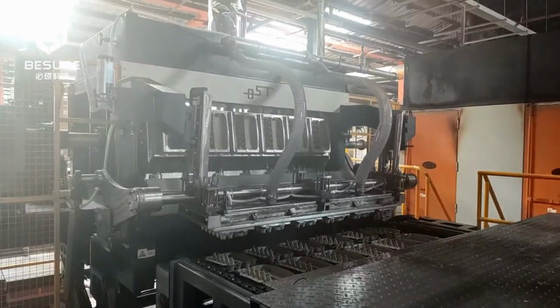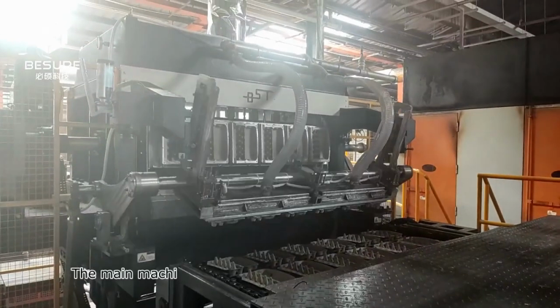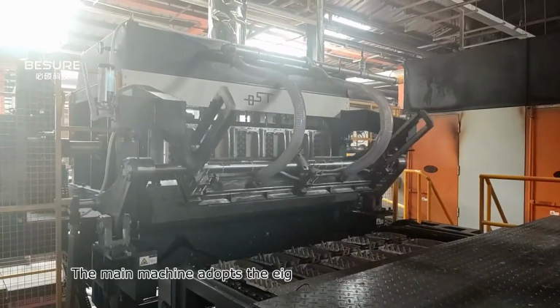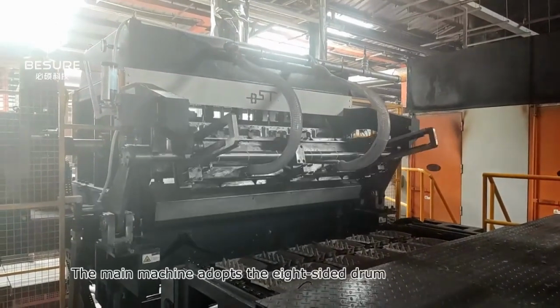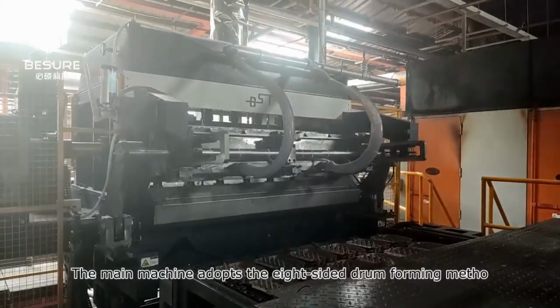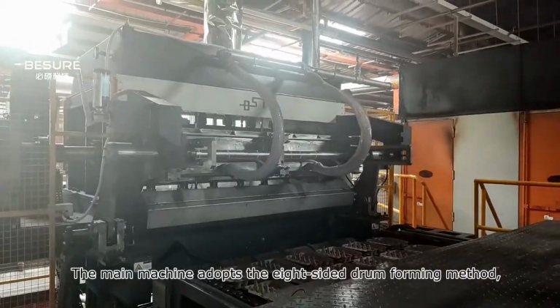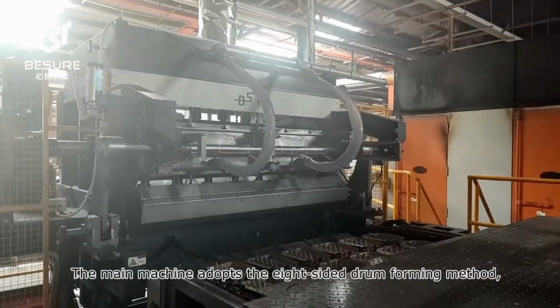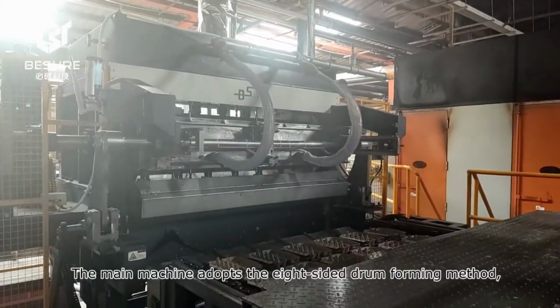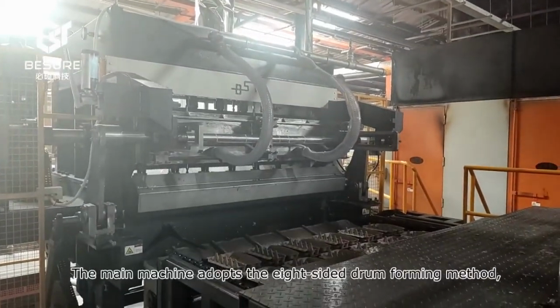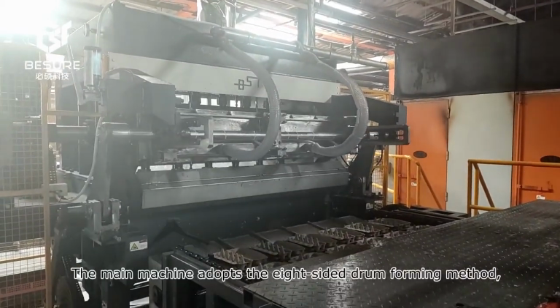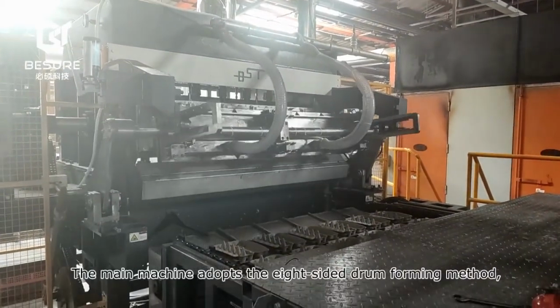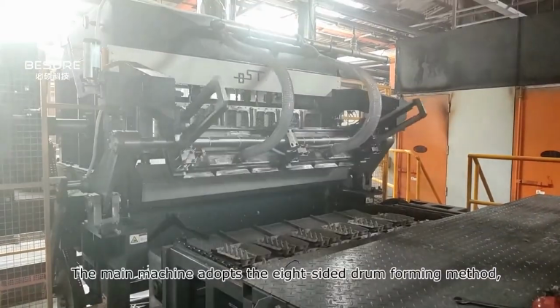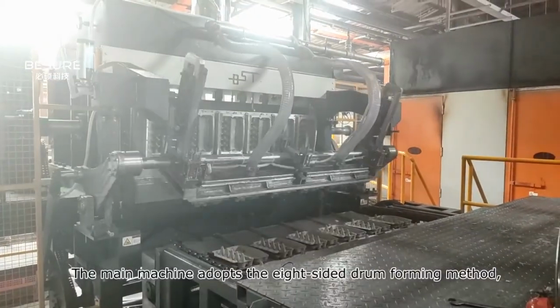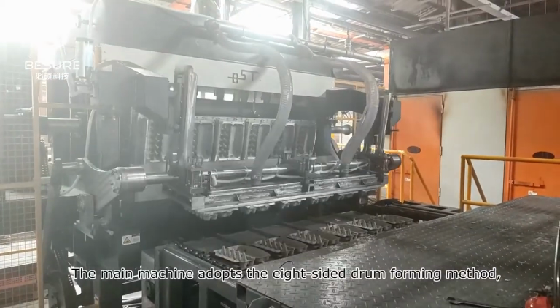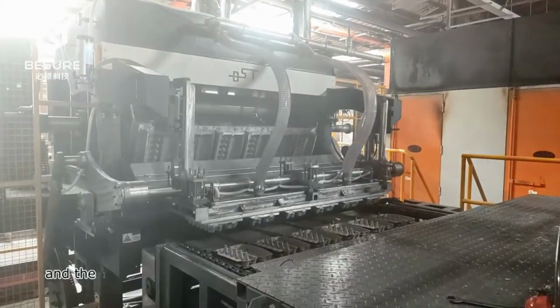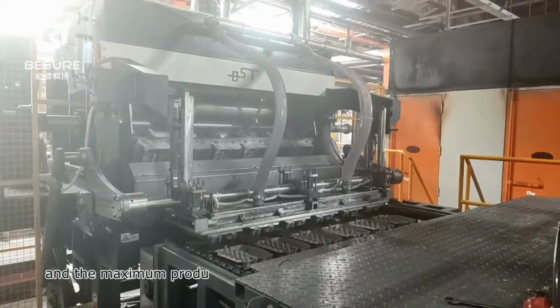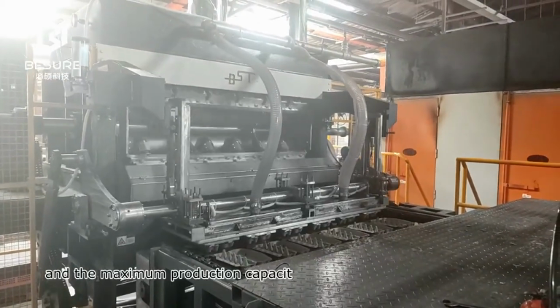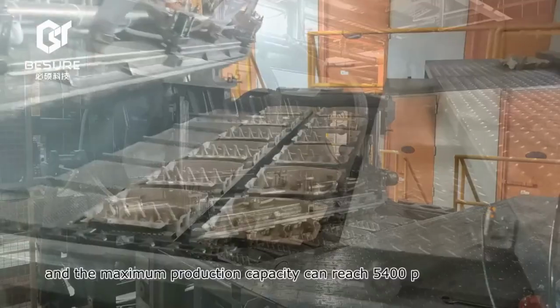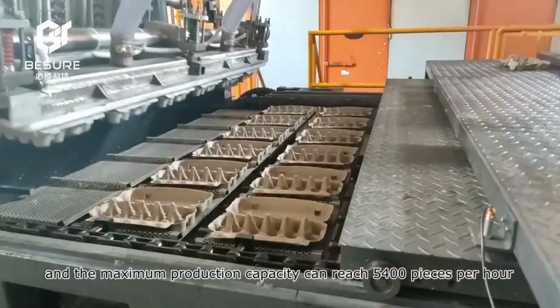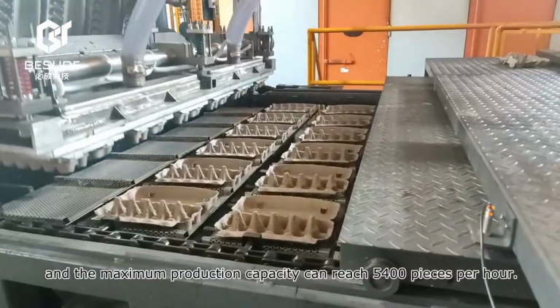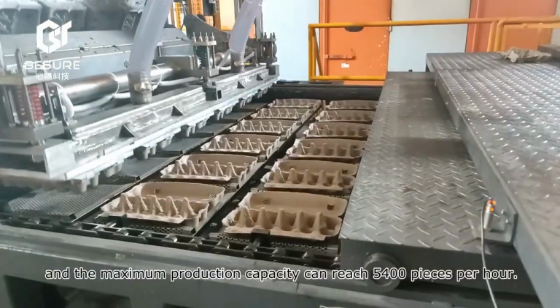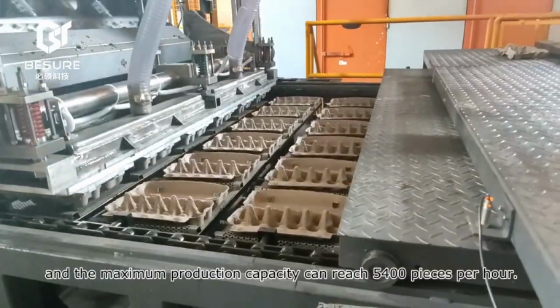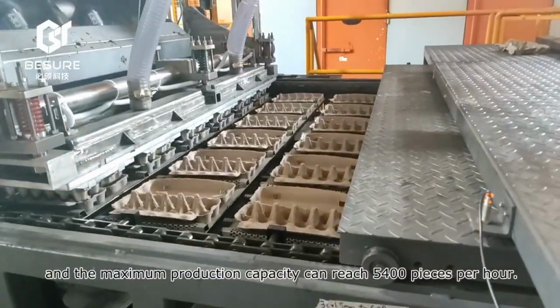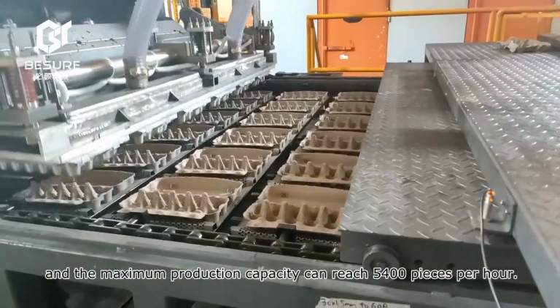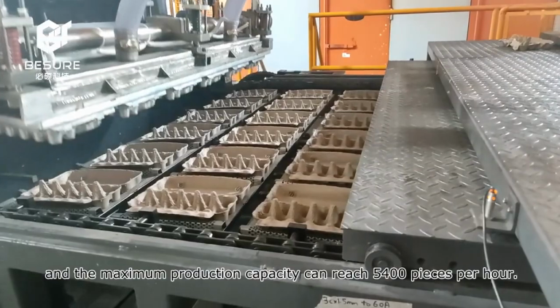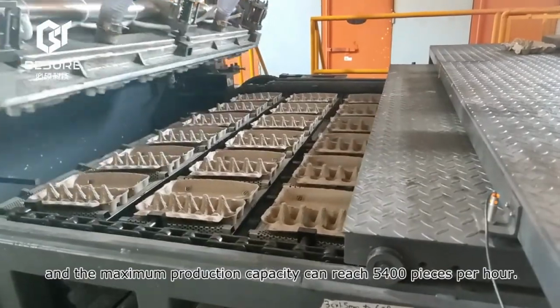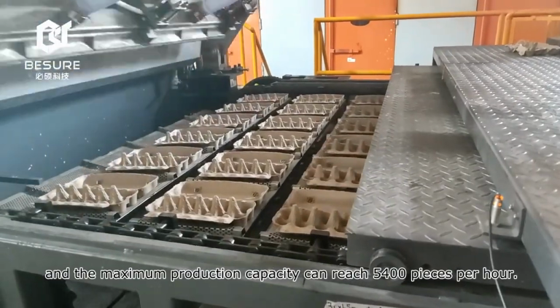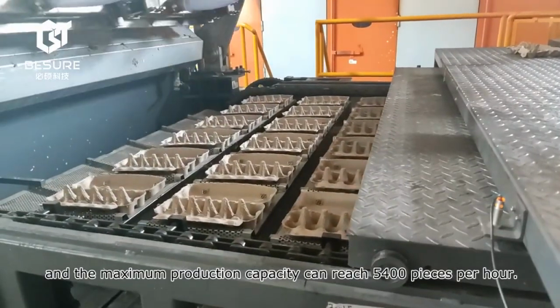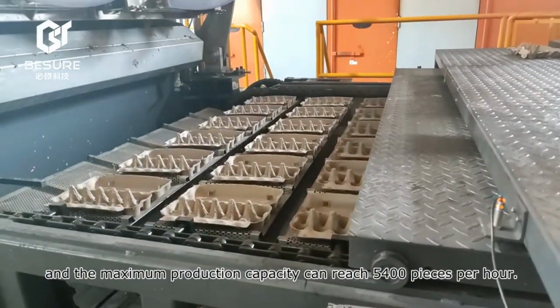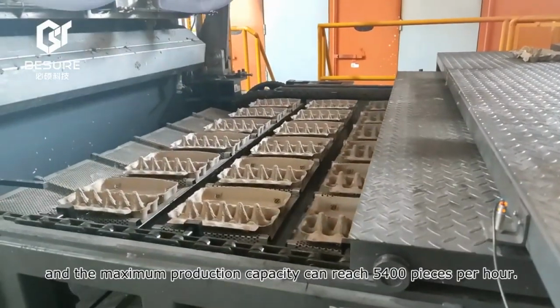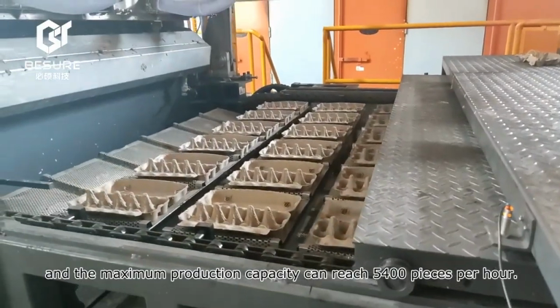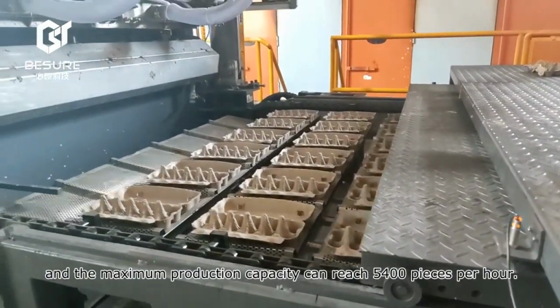The main machine adopts the rotary drum foaming method, and the maximum production capacity can reach 5,400 pieces per hour.